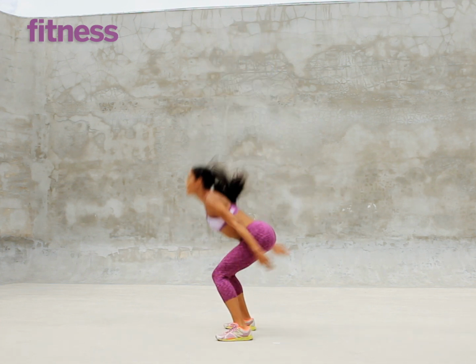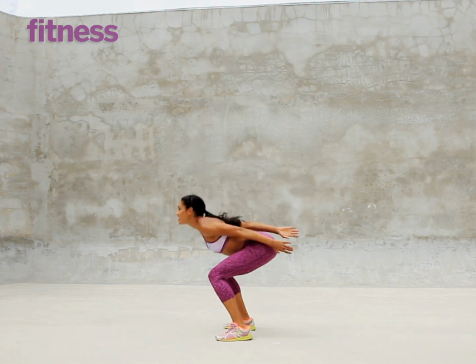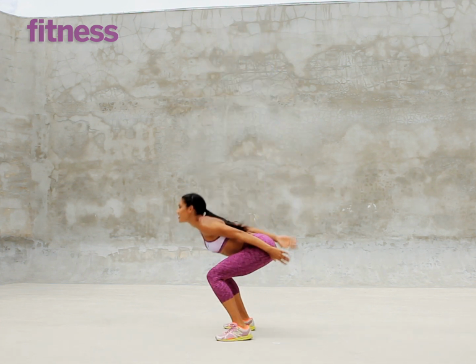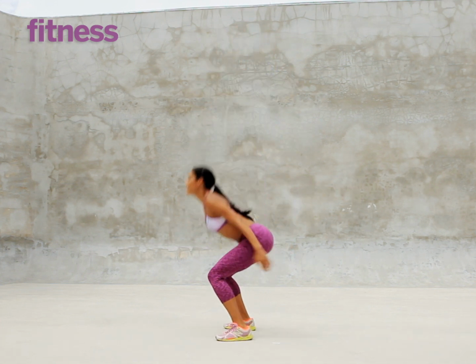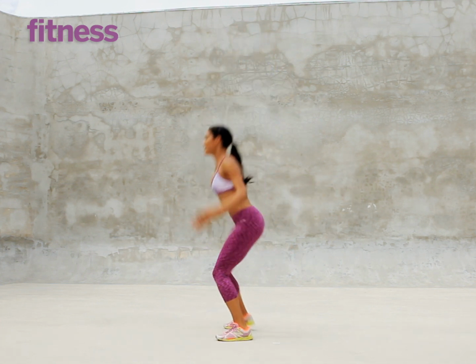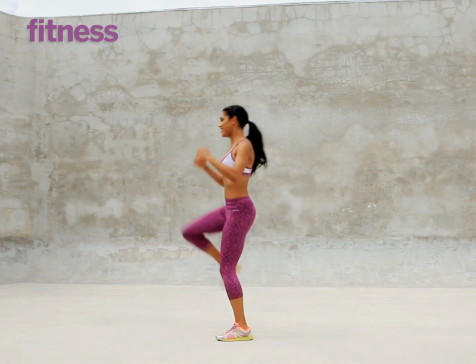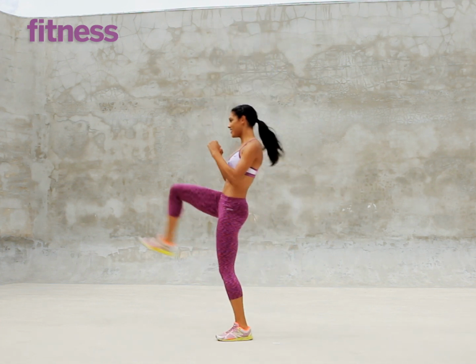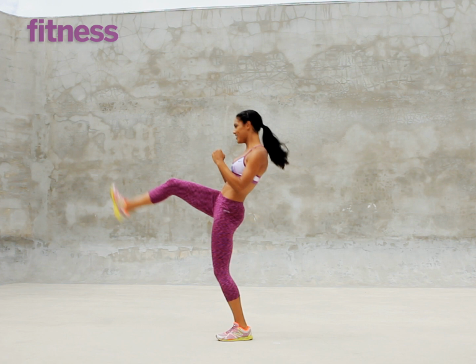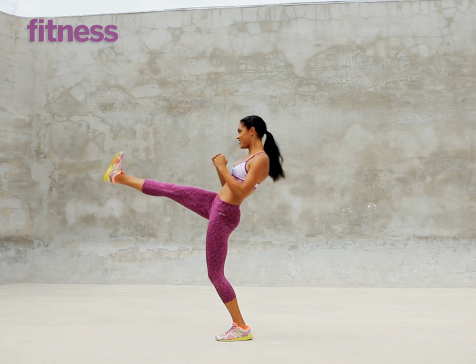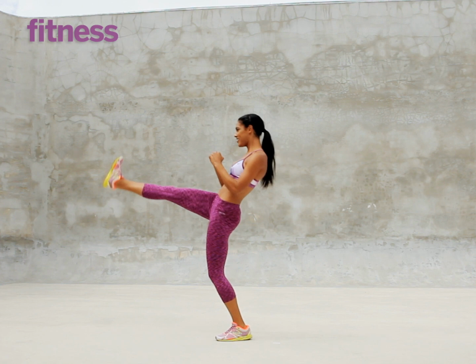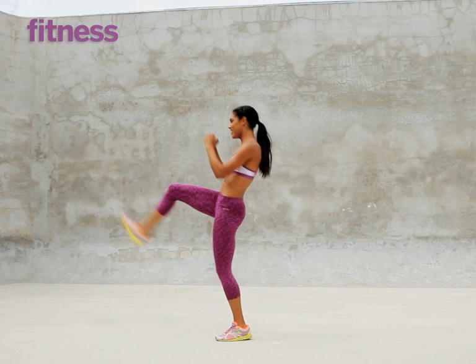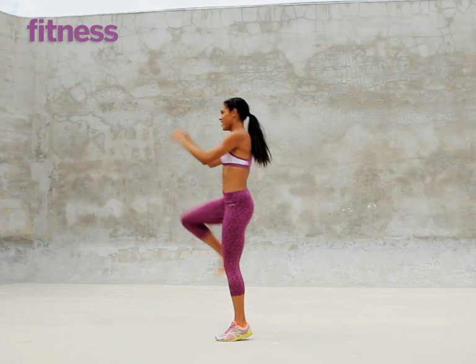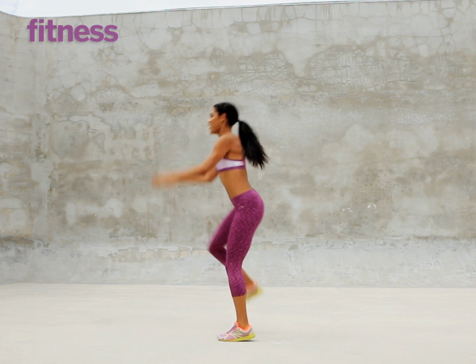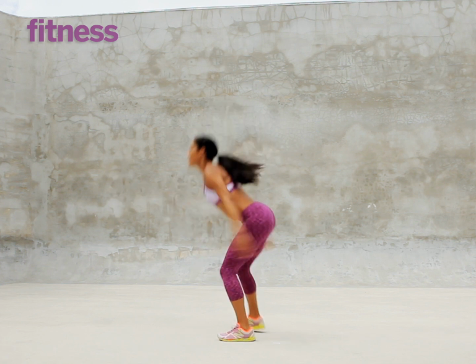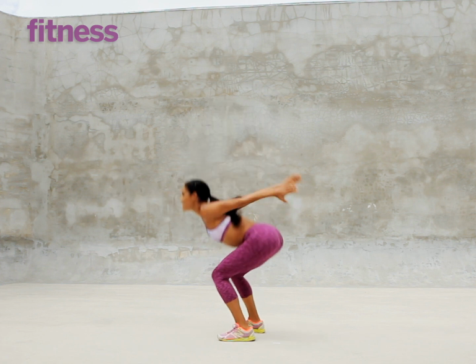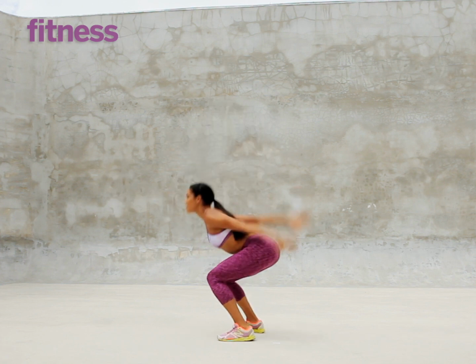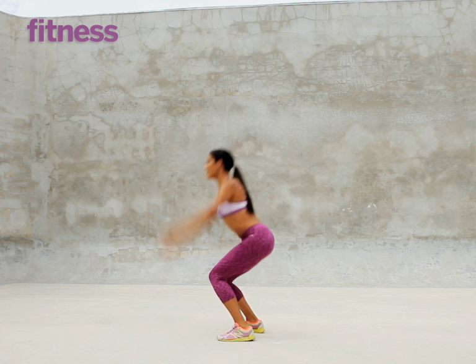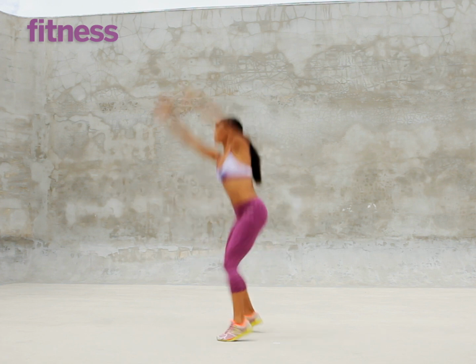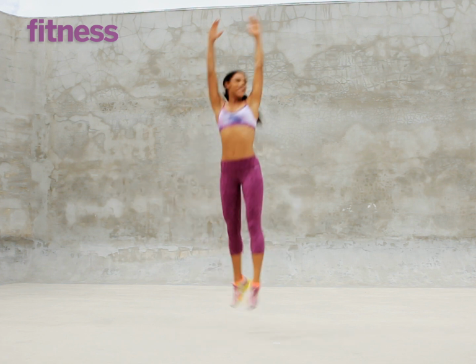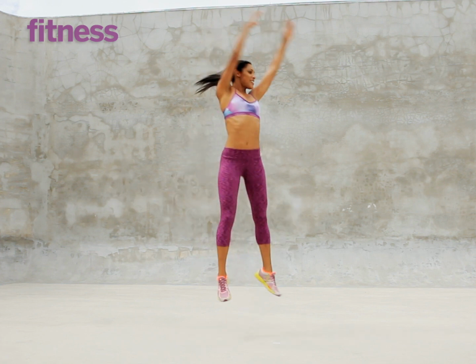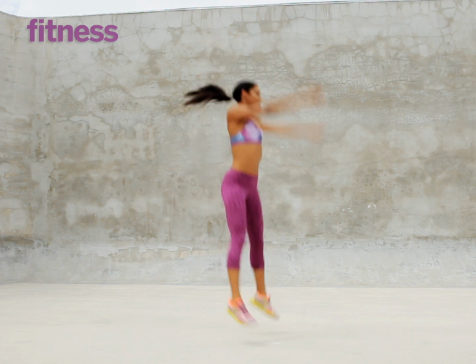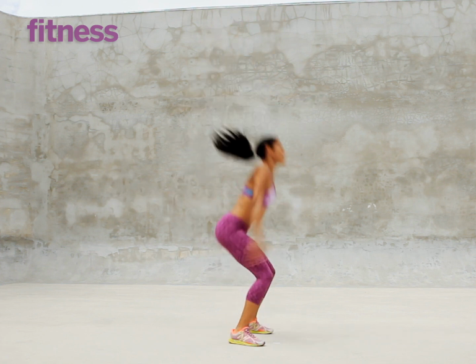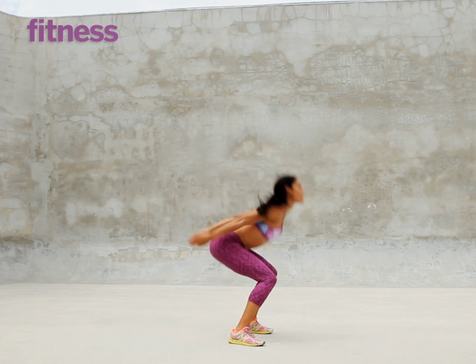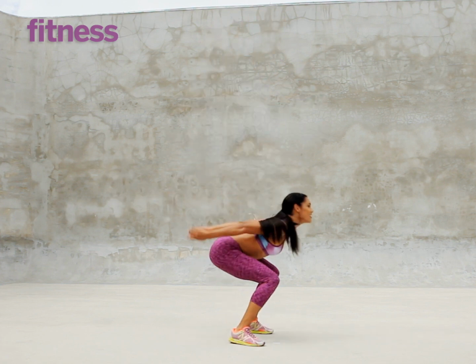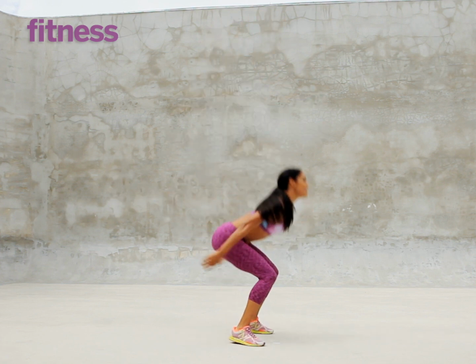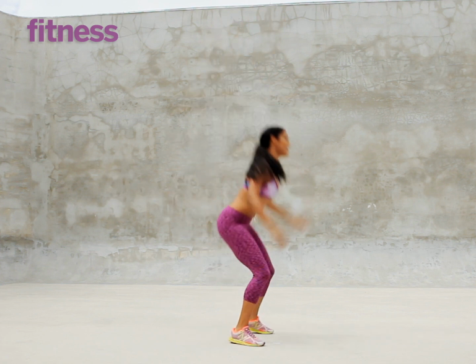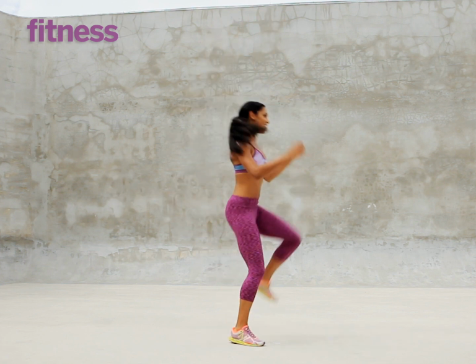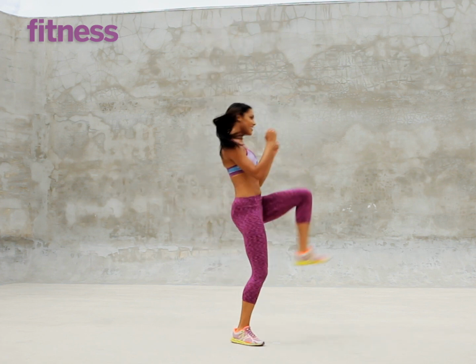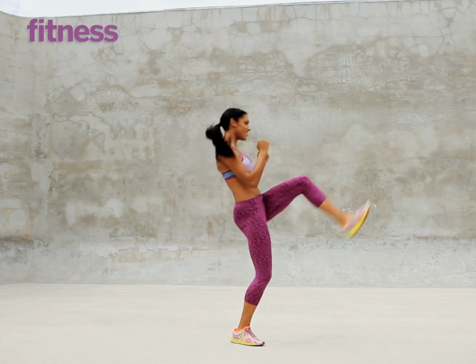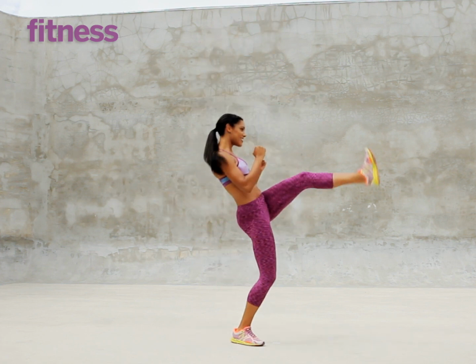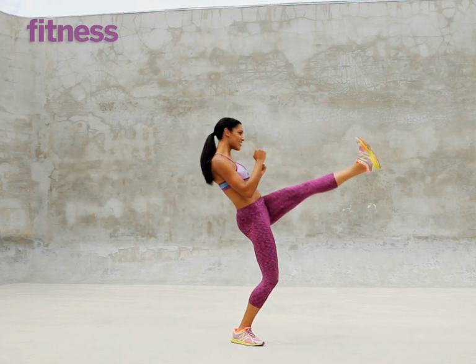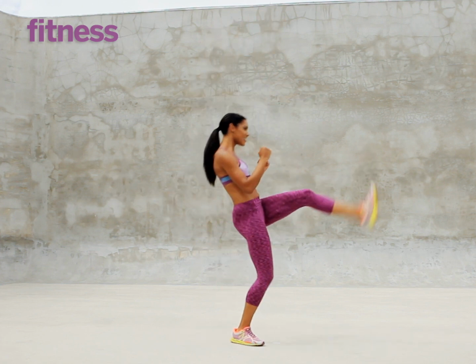Do 12 reps alternating legs. Do 2 to 3 sets total.